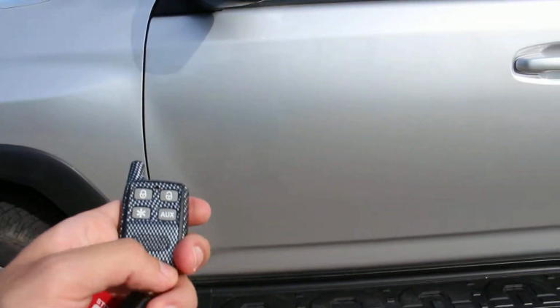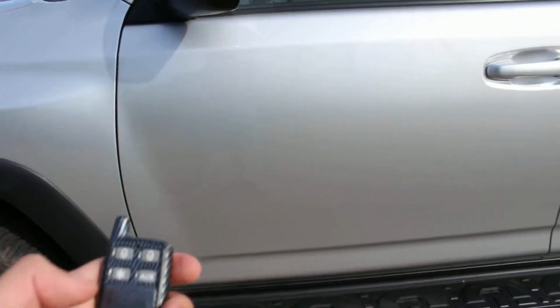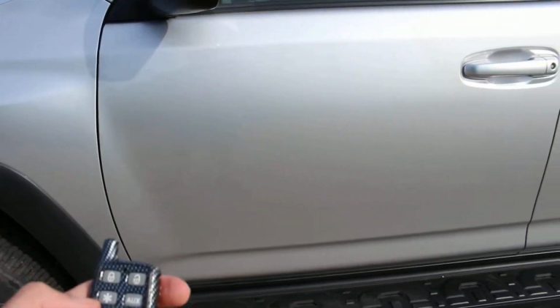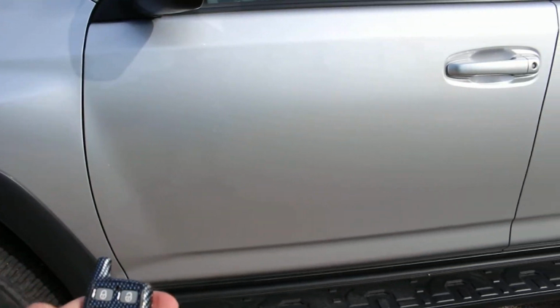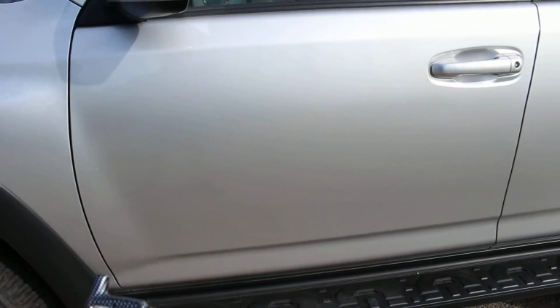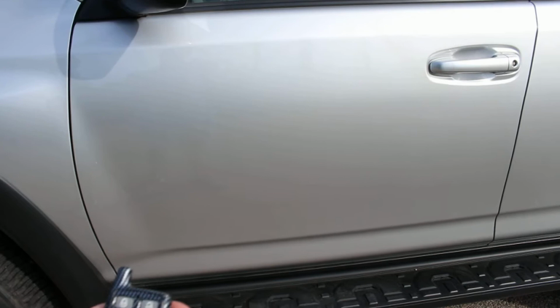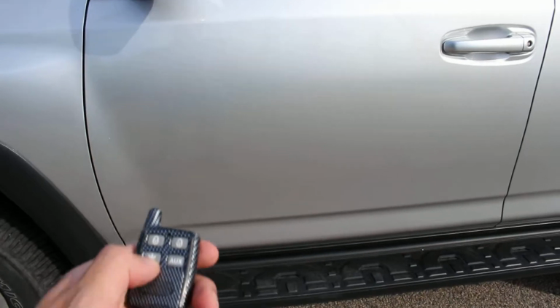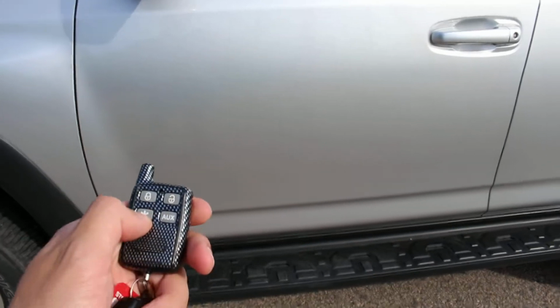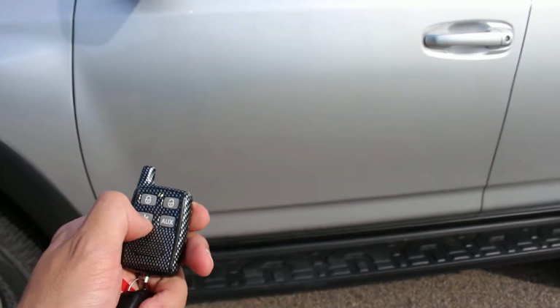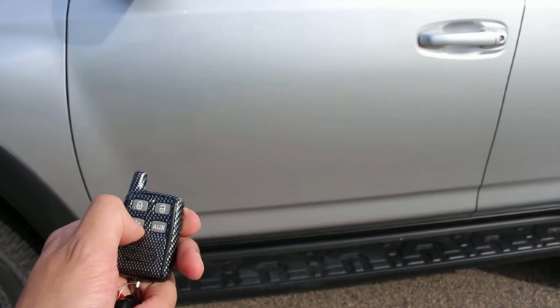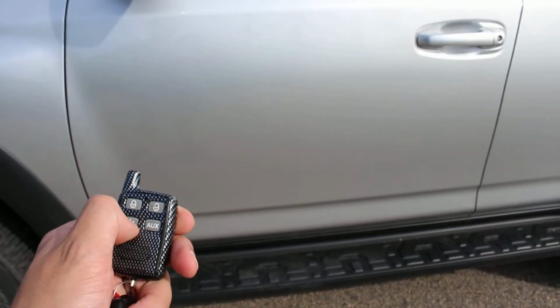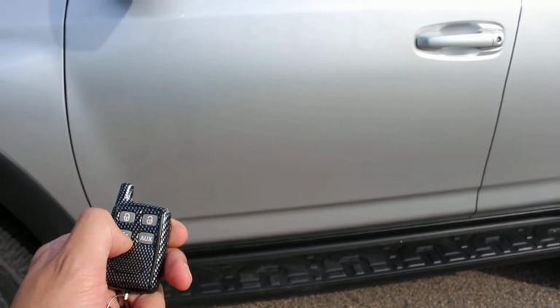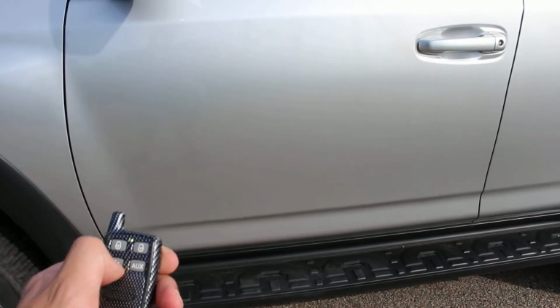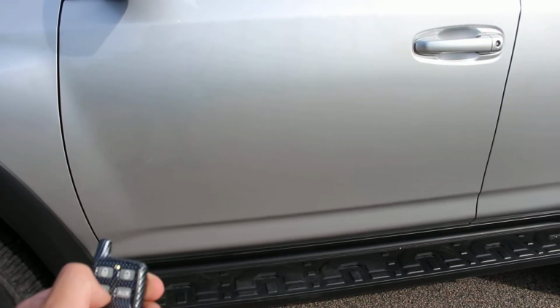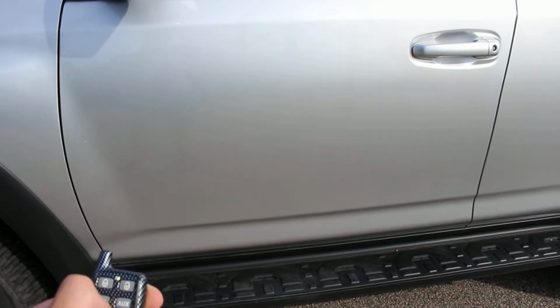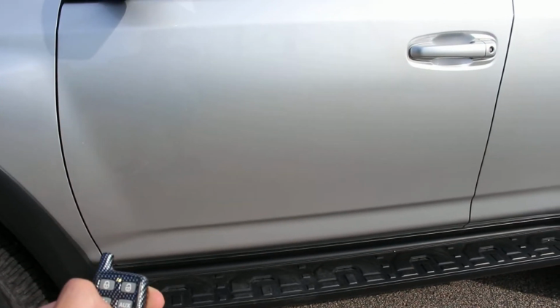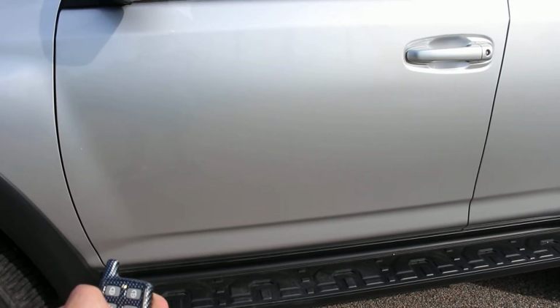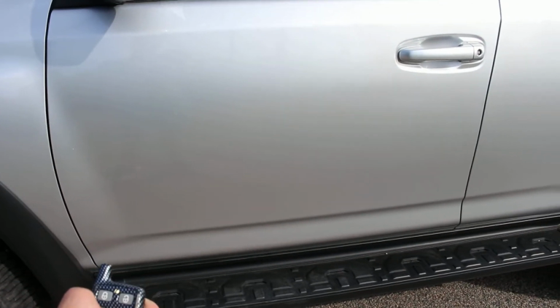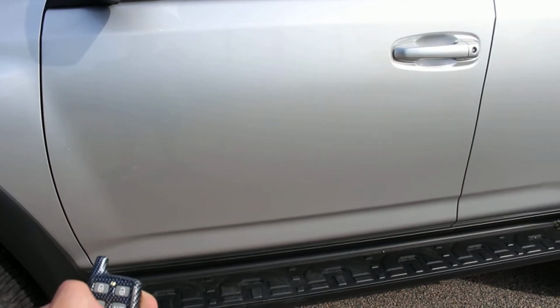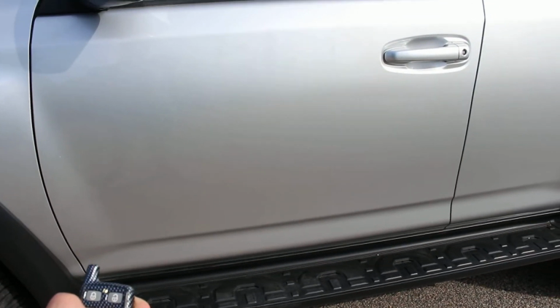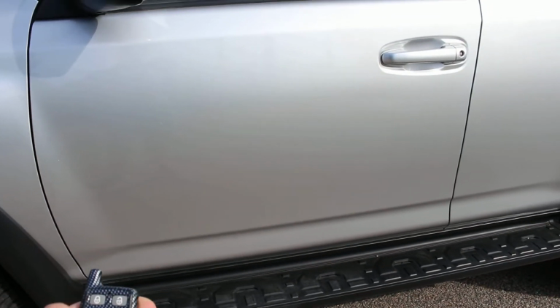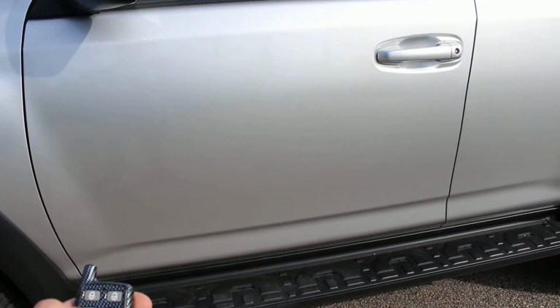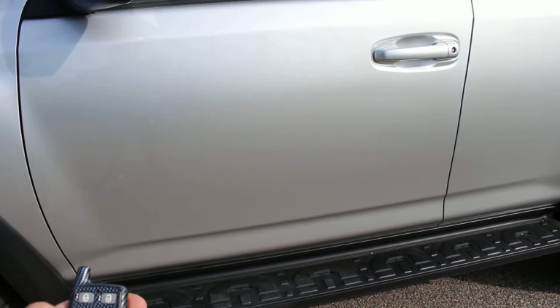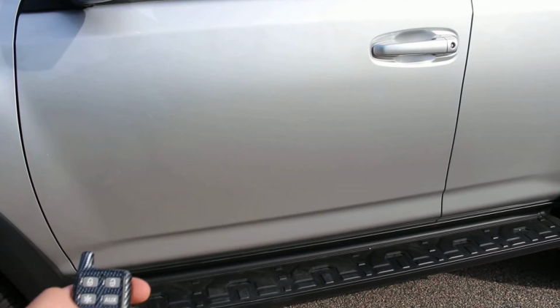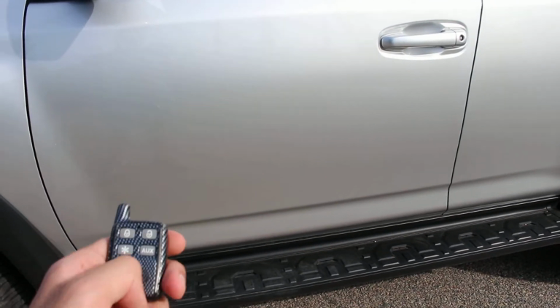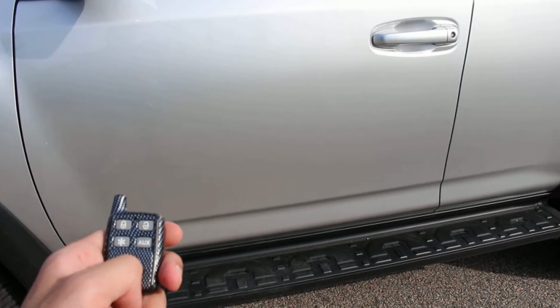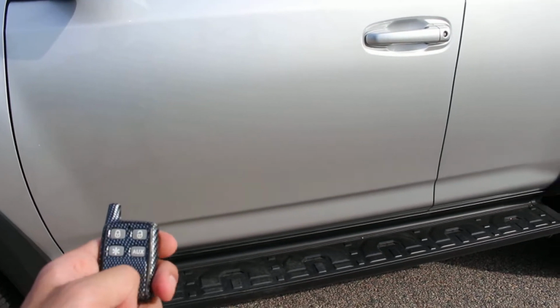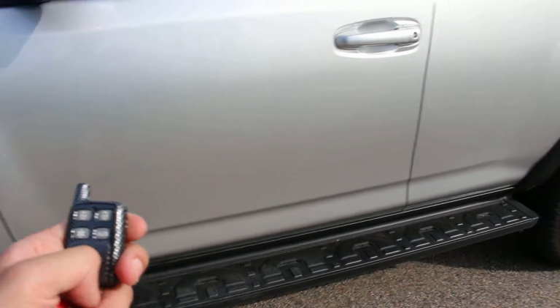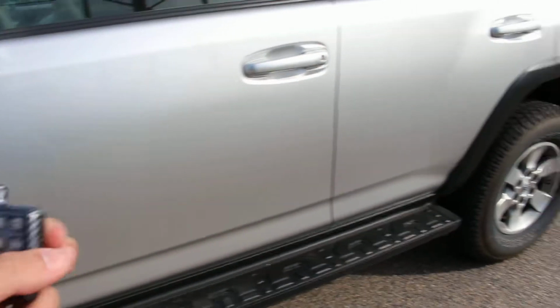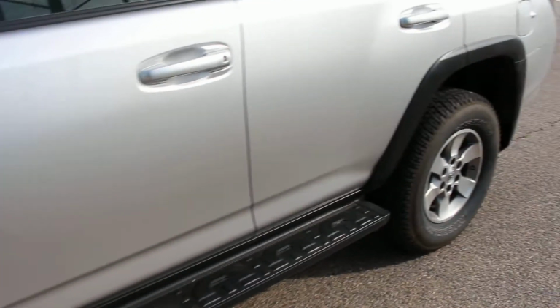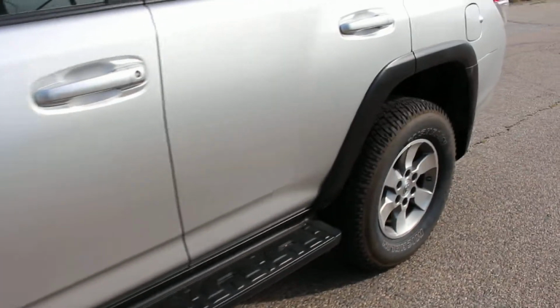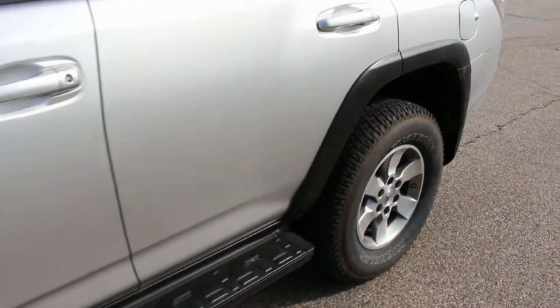And then I think you hold this to turn it off. And there it goes — that's your remote start.